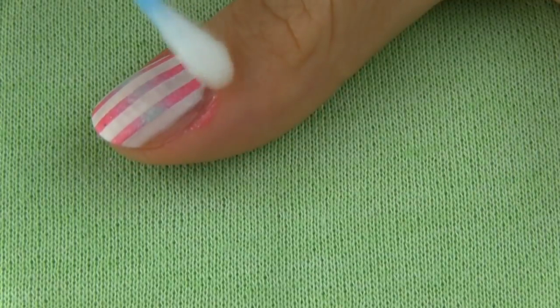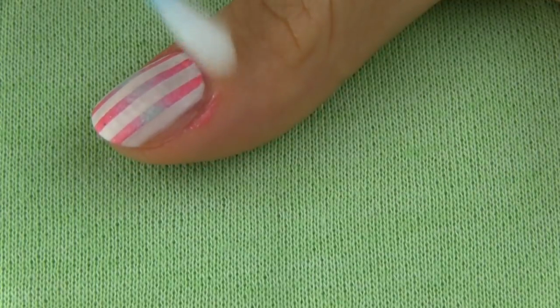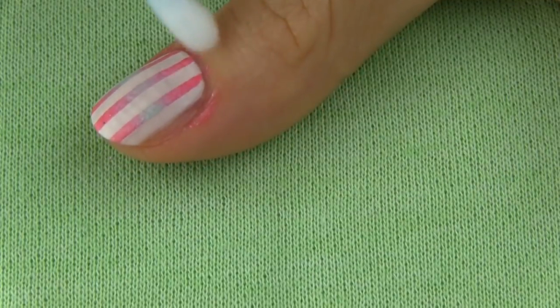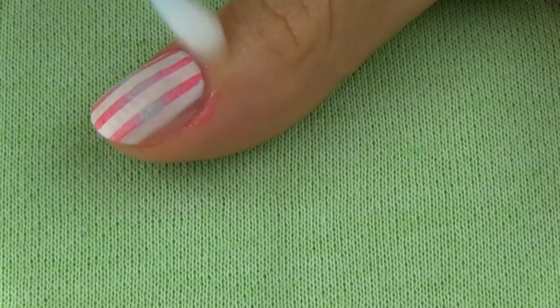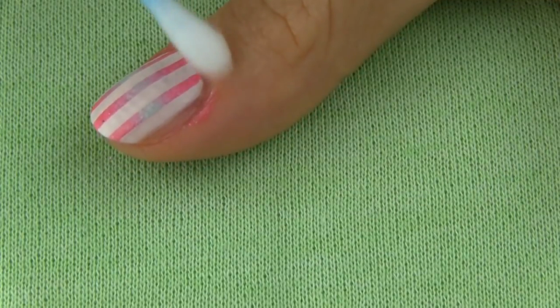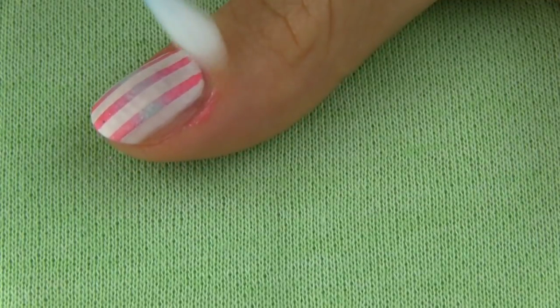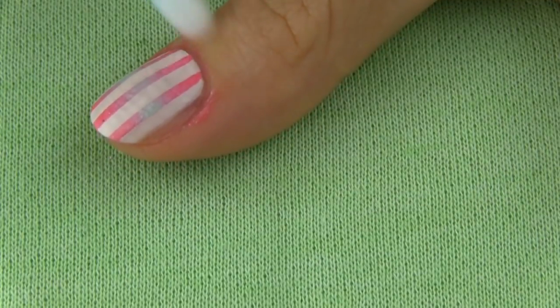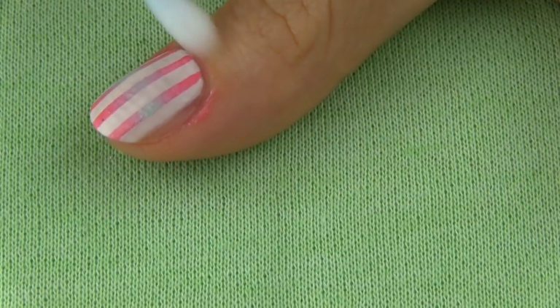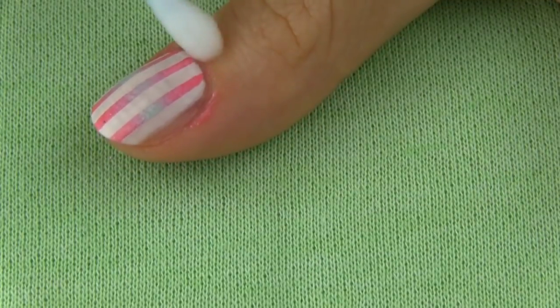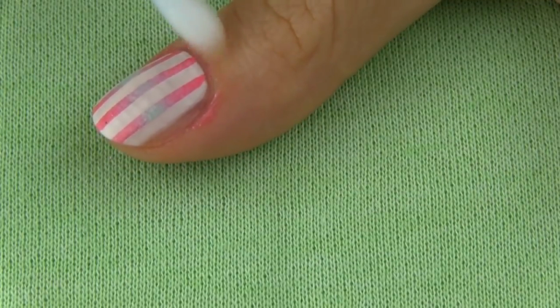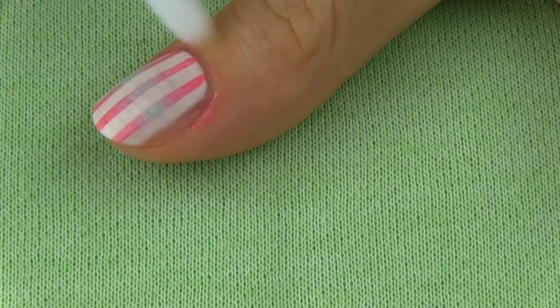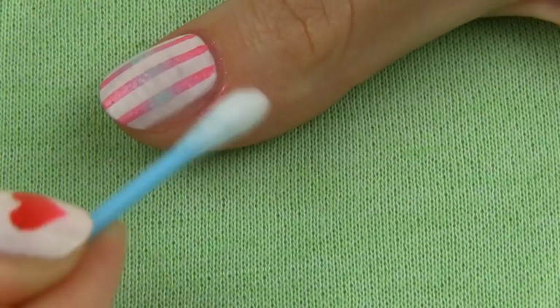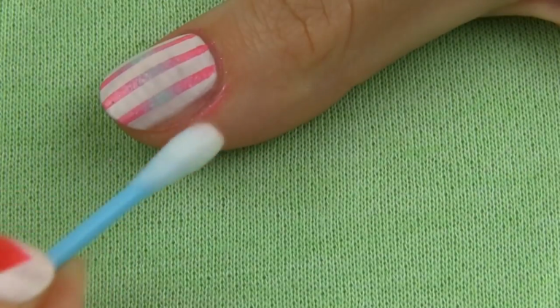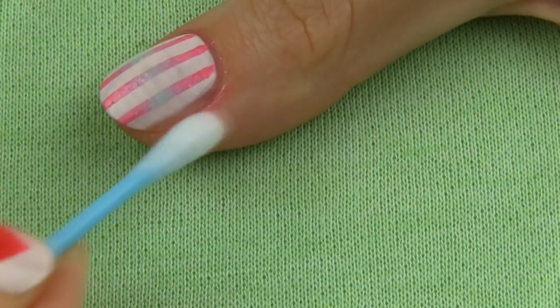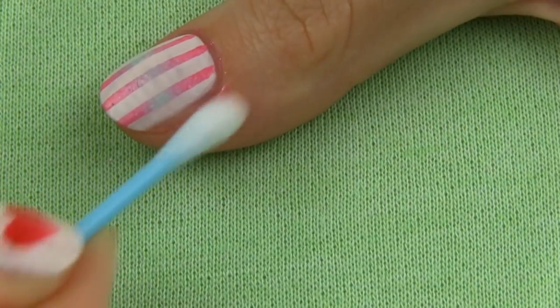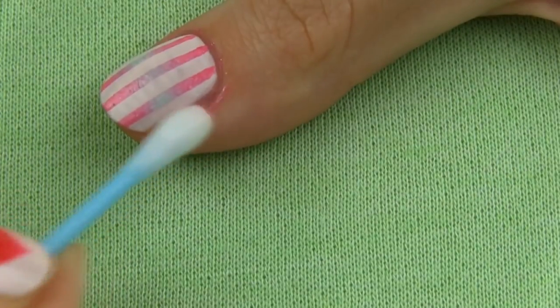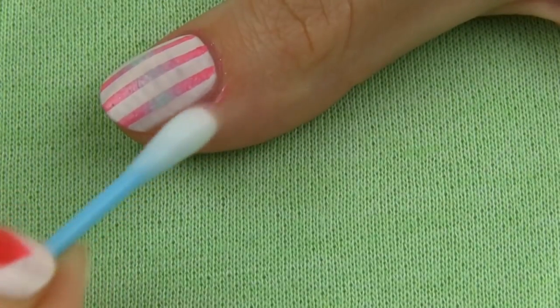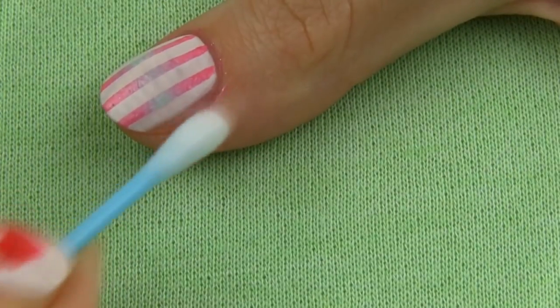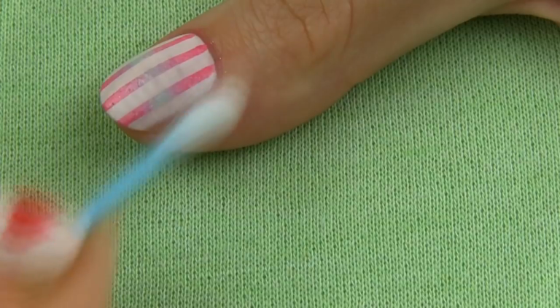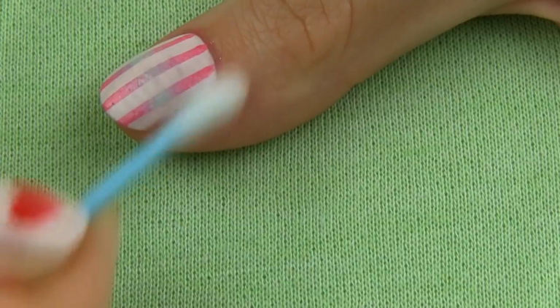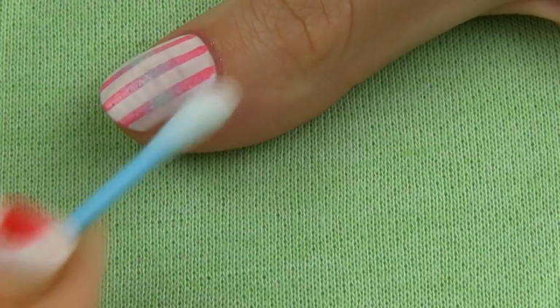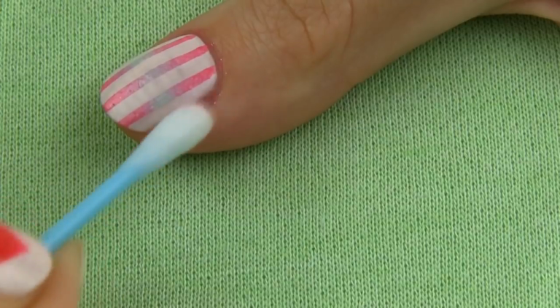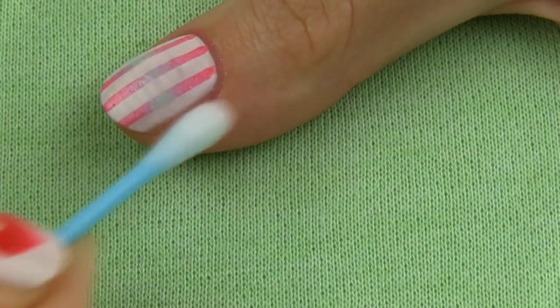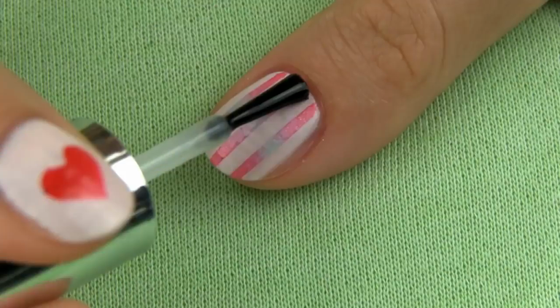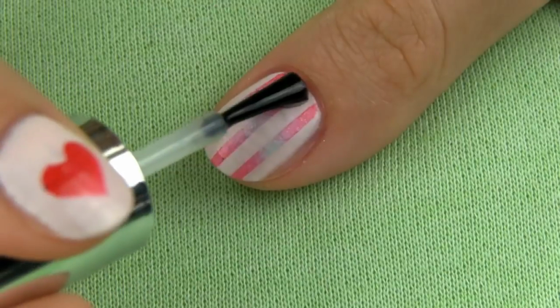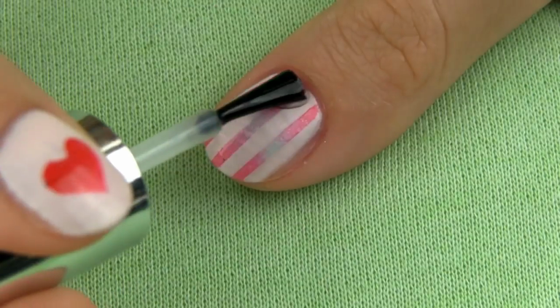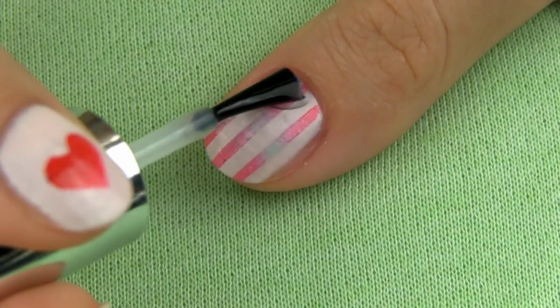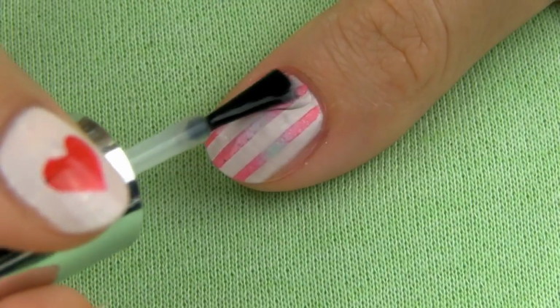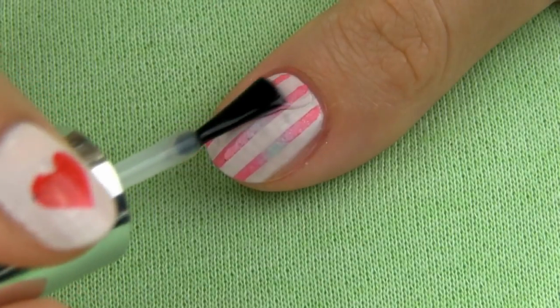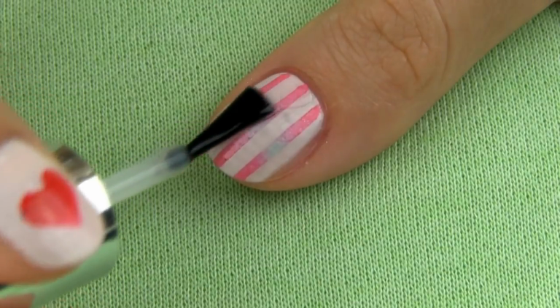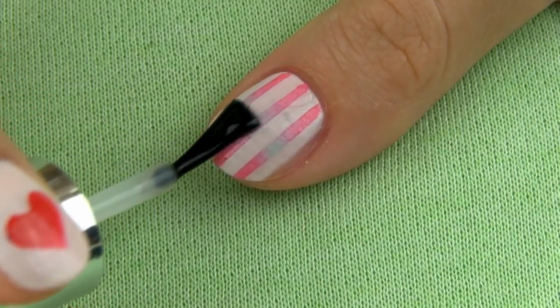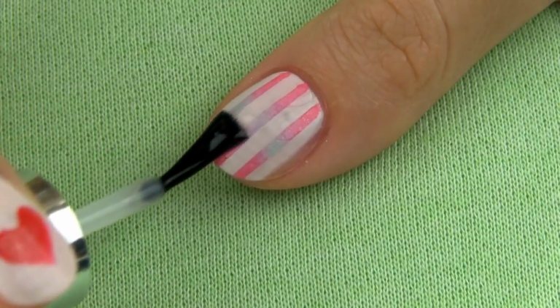Look how lovely this manicure turned out. Finish the design with a layer of fast drying top coat and we are done.